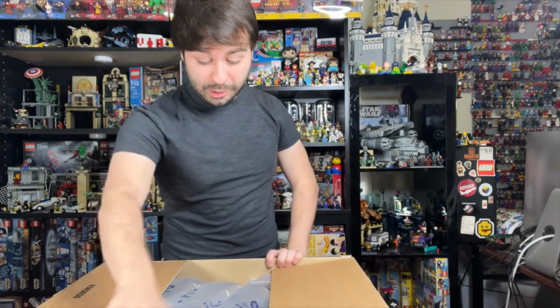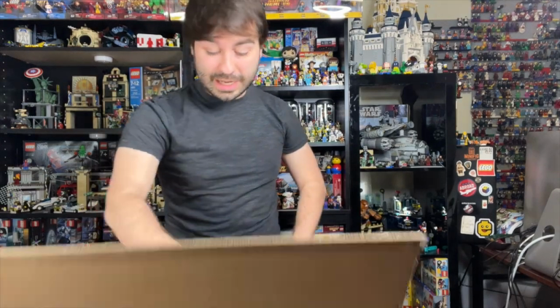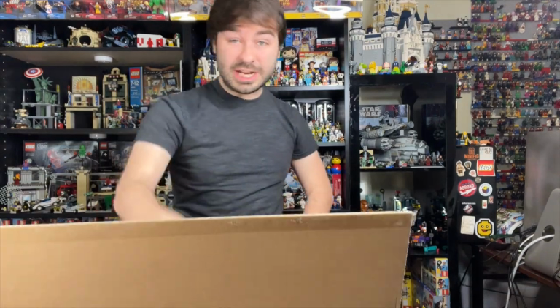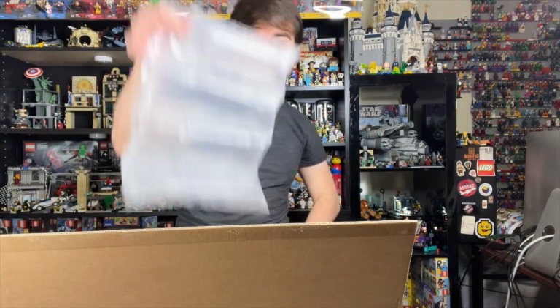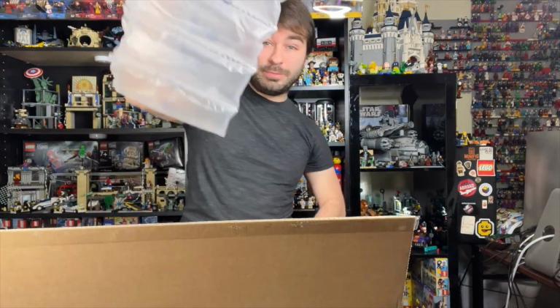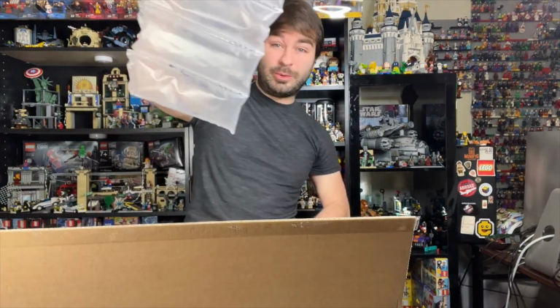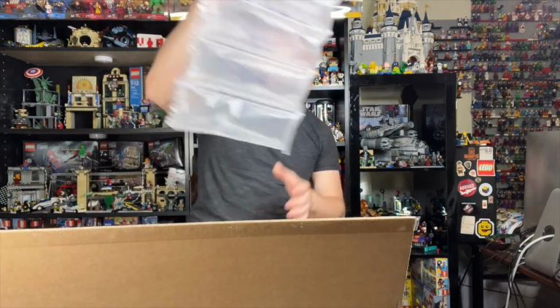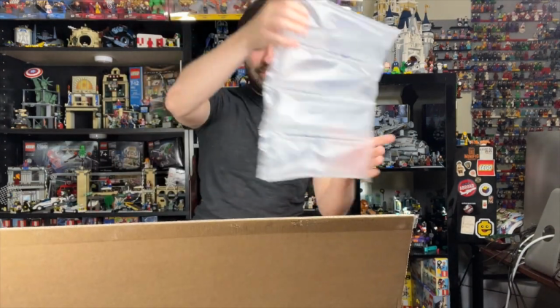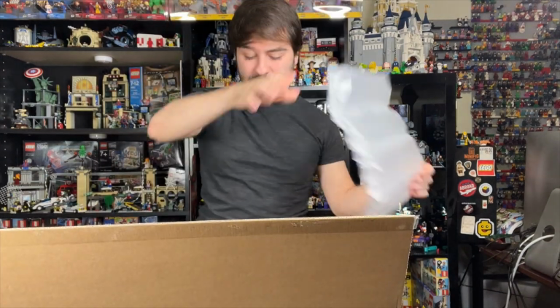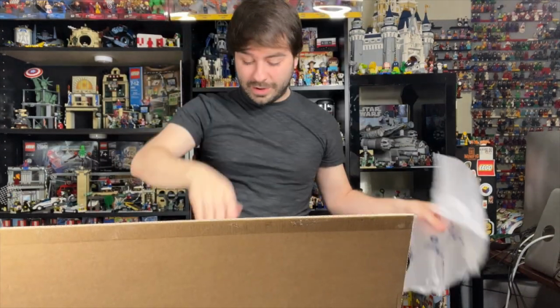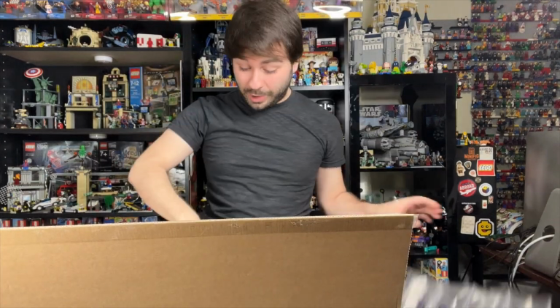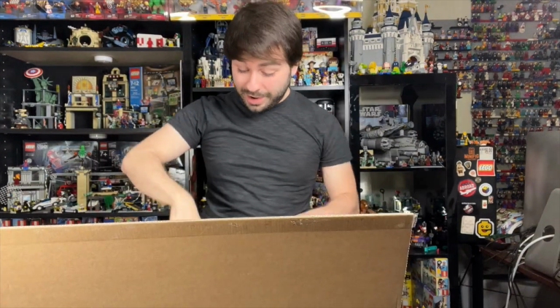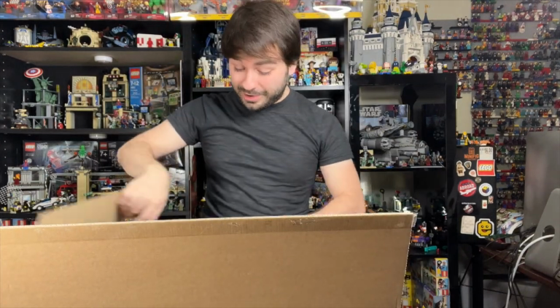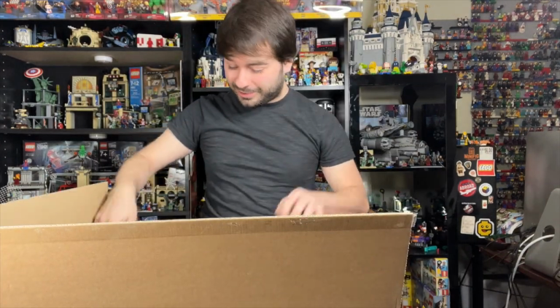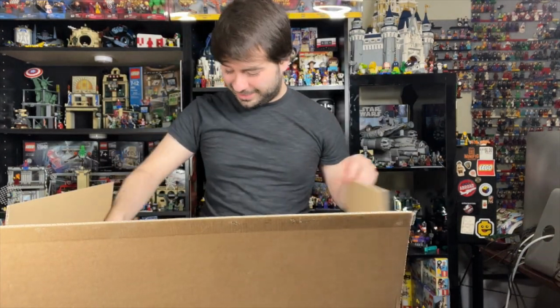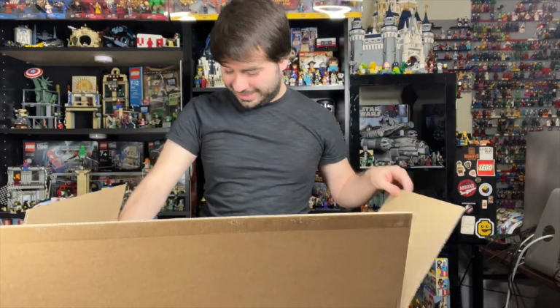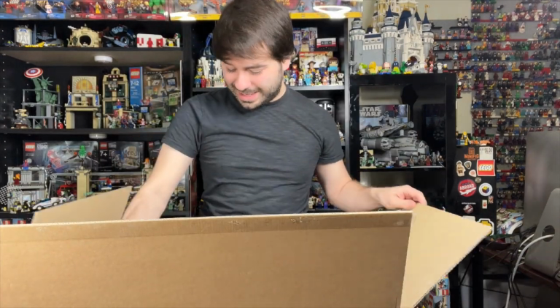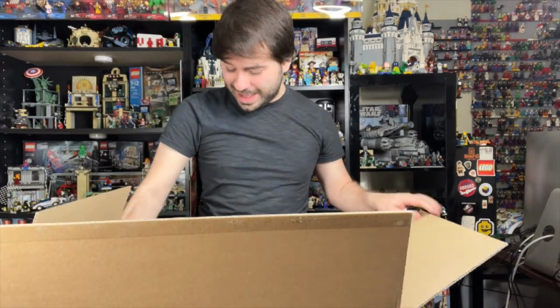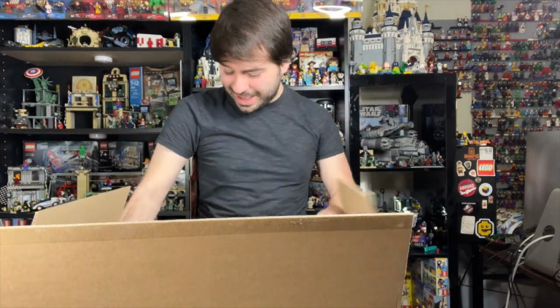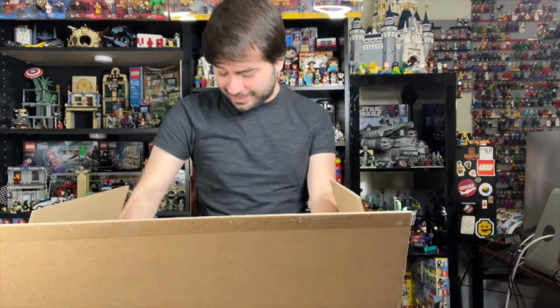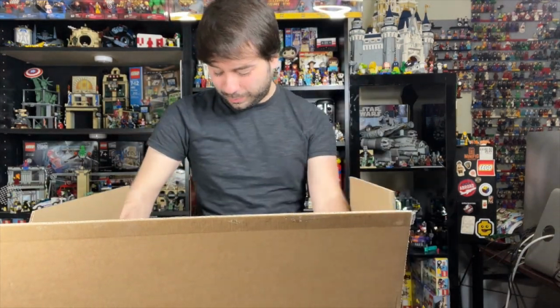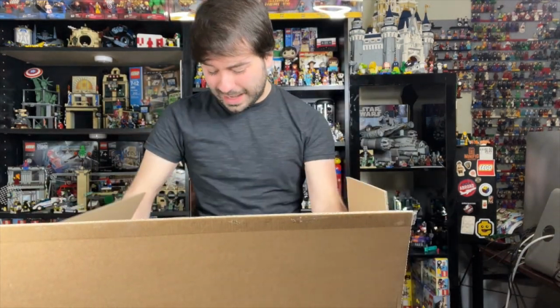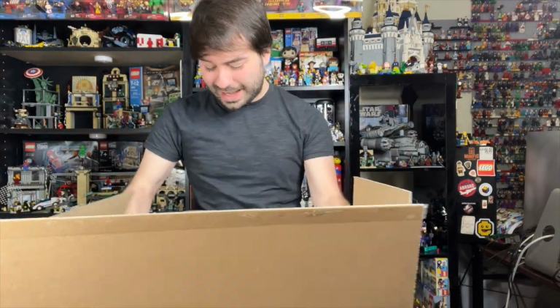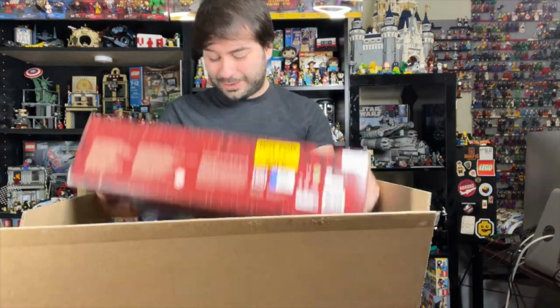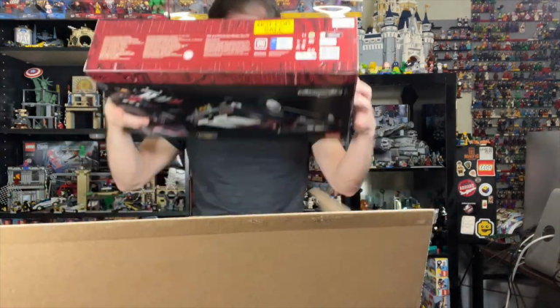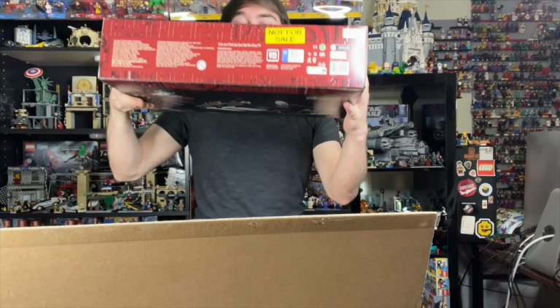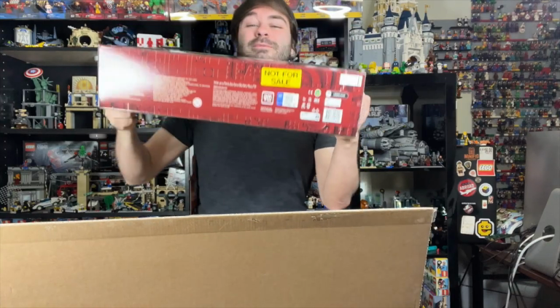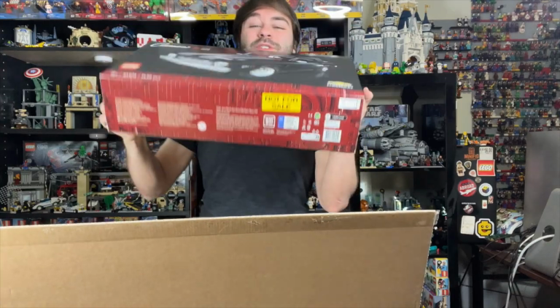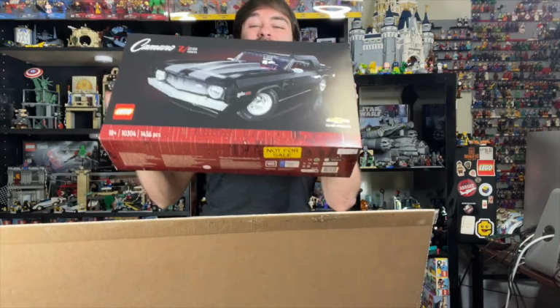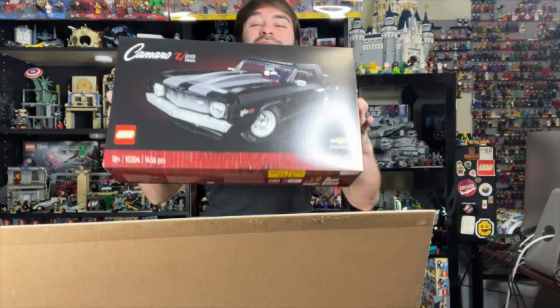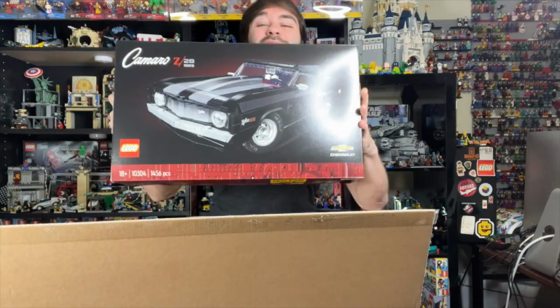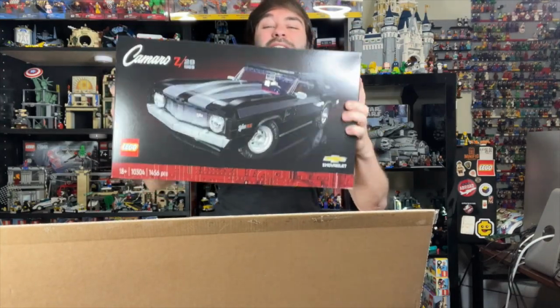Oh my gosh, it's bubble wrap. No way. Whoa! Wow! Check this out.